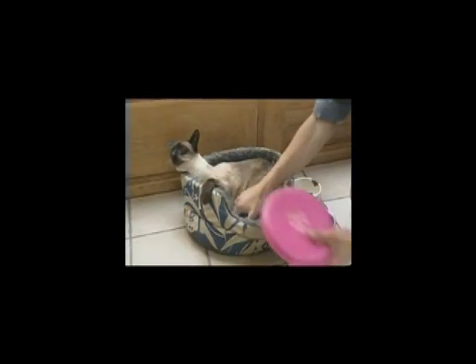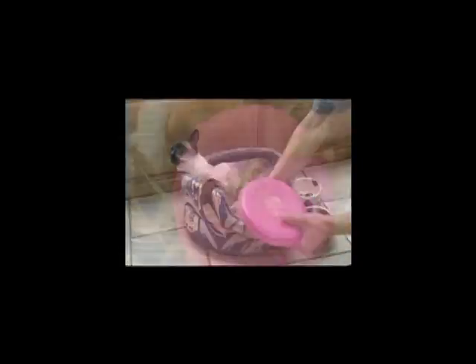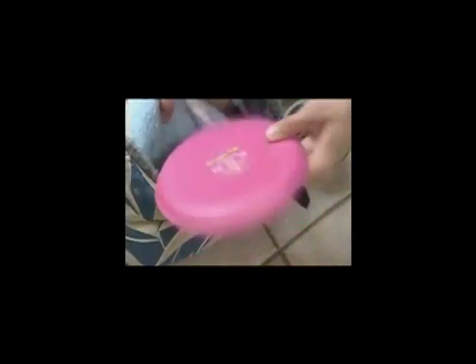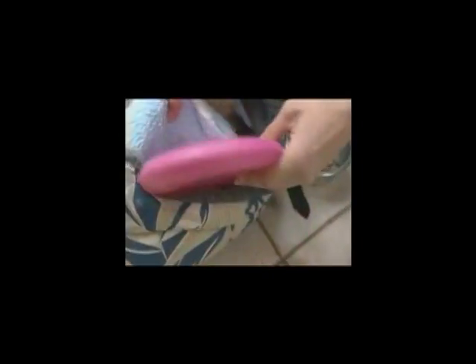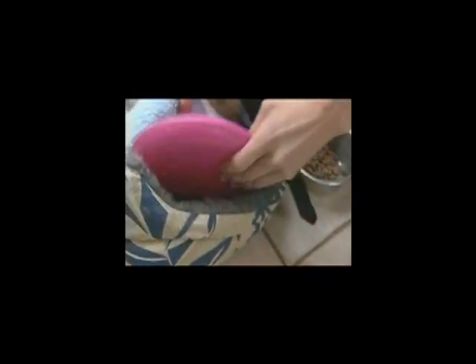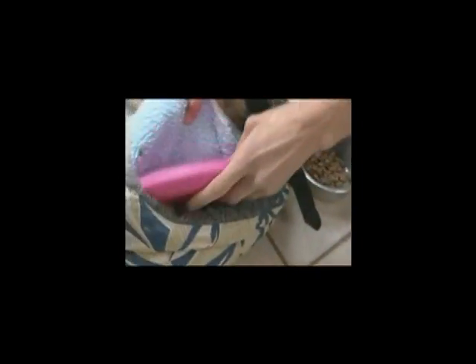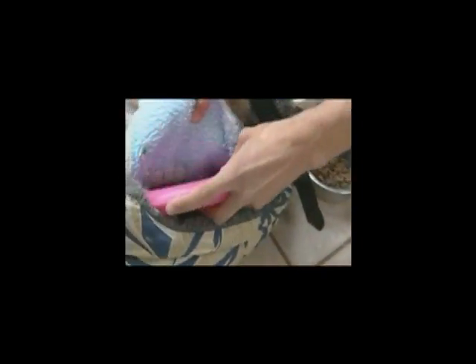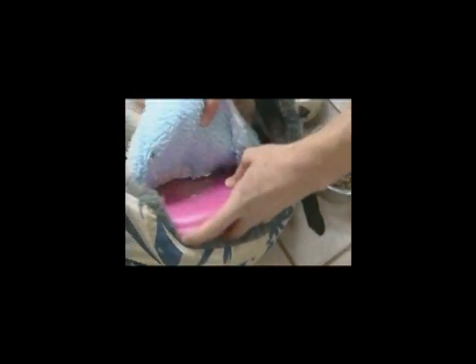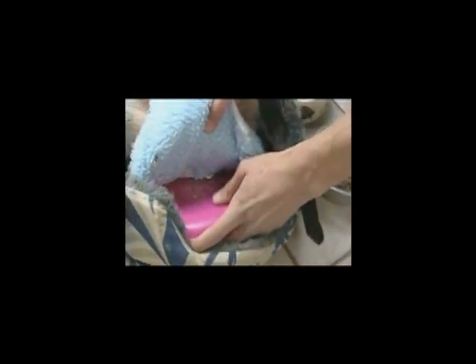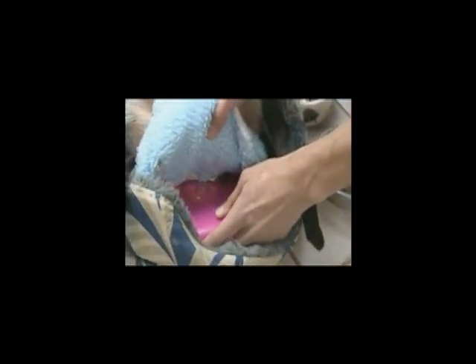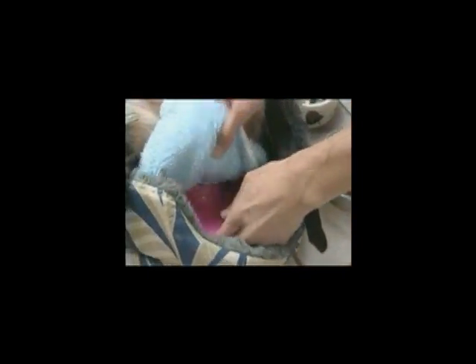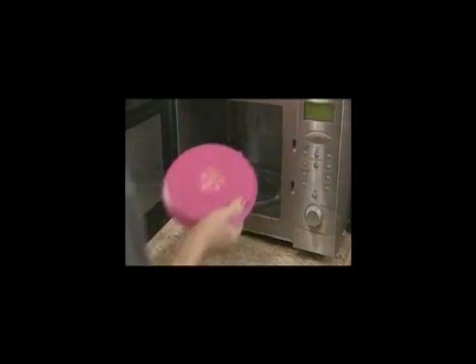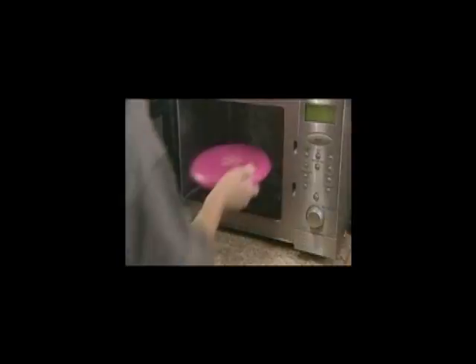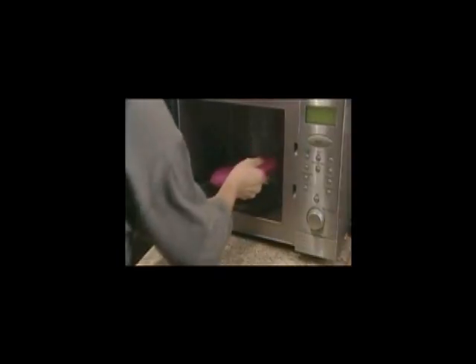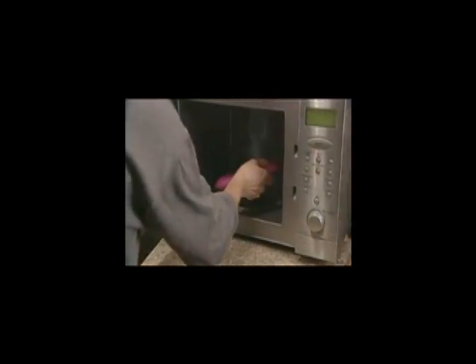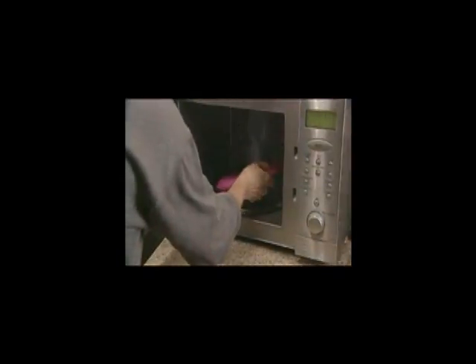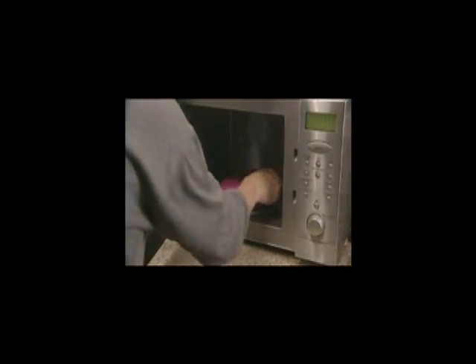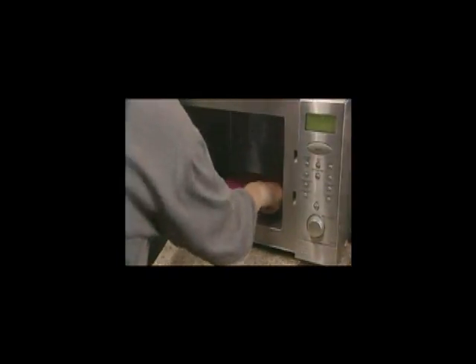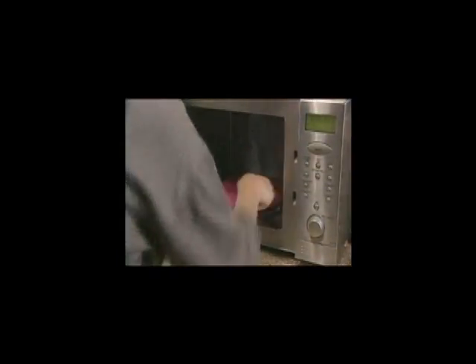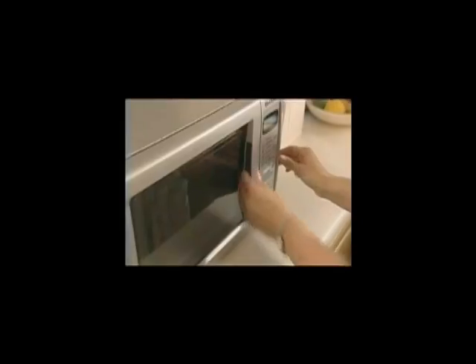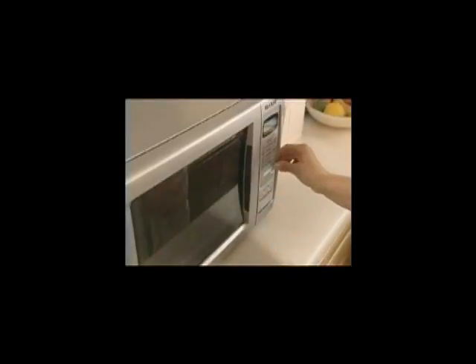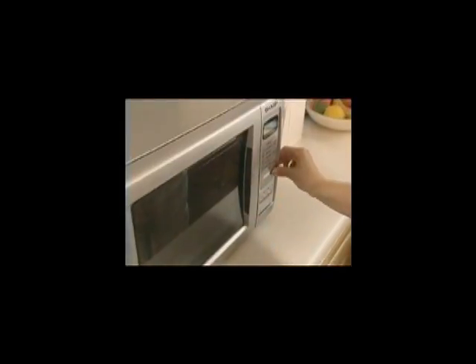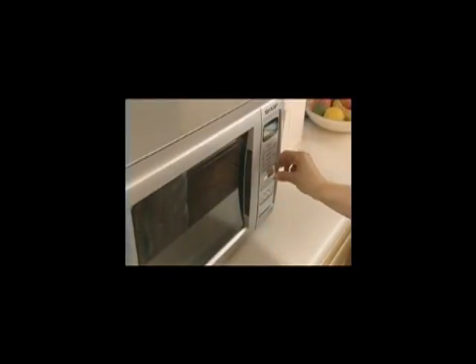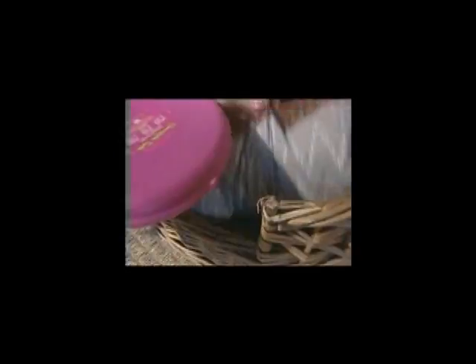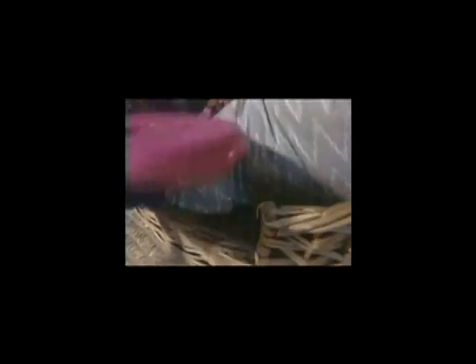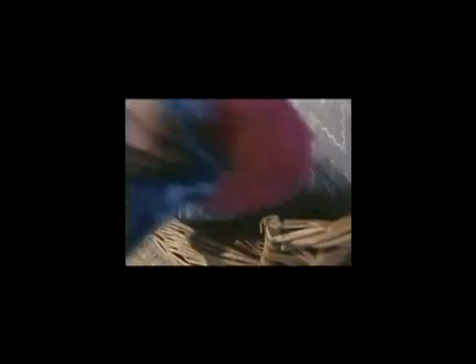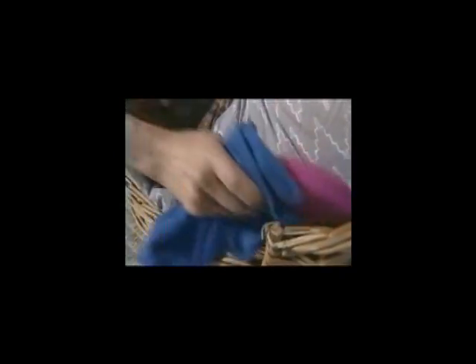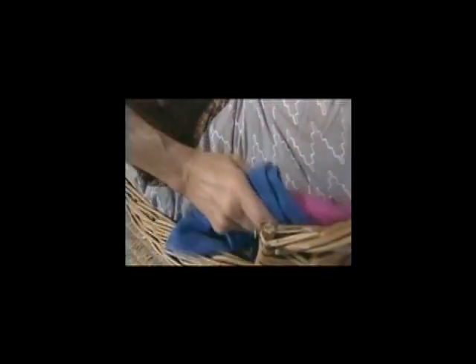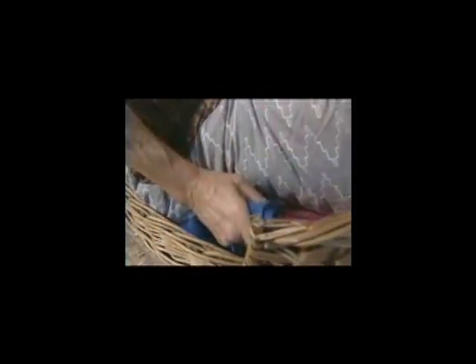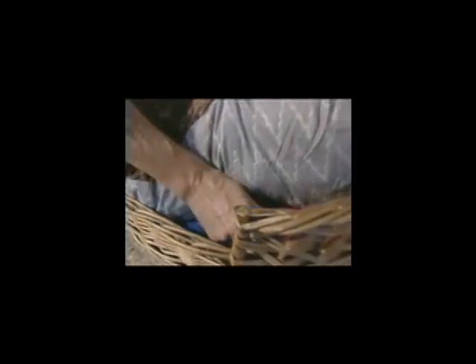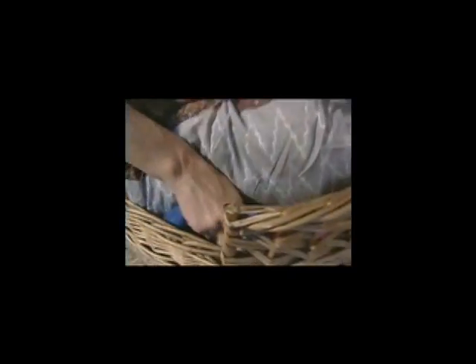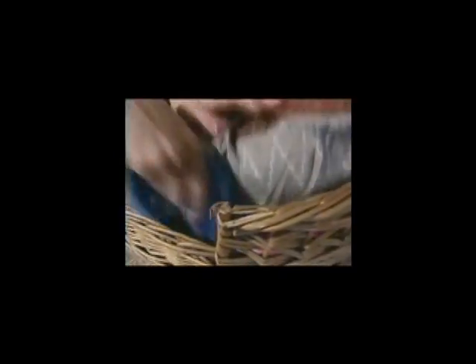SnuggleSafe Pet Heat Pad gives your pet up to 12 hours of continuous warmth. Simply heat SnuggleSafe in your microwave for 6 minutes, giving comfort lasting all night.